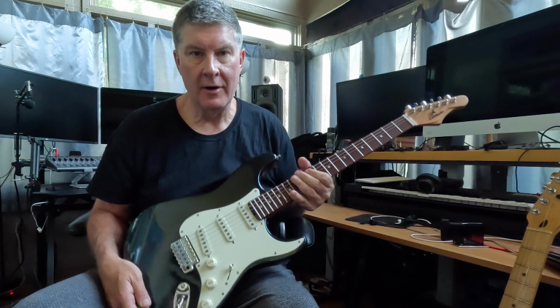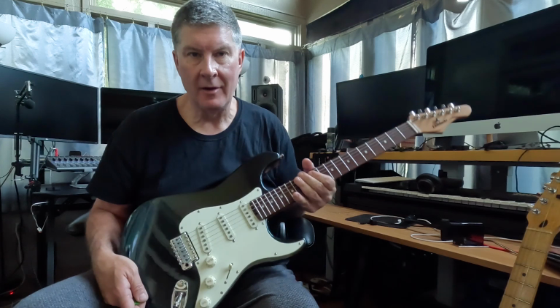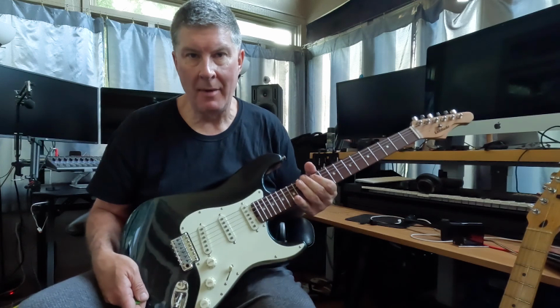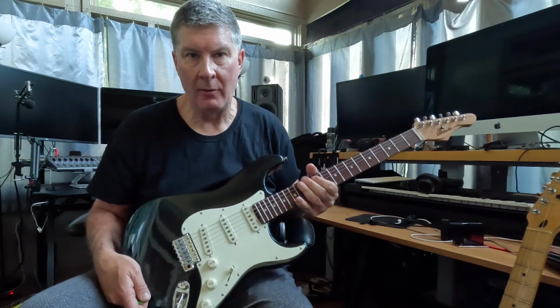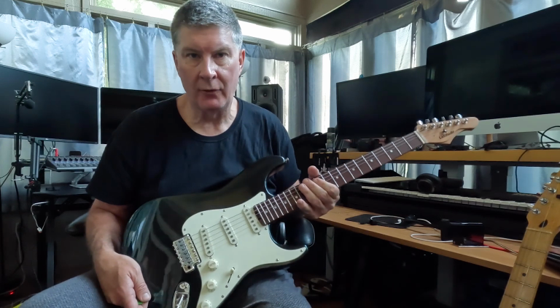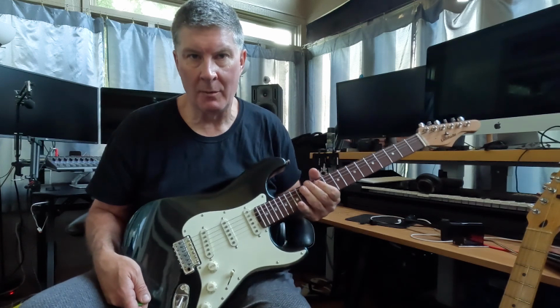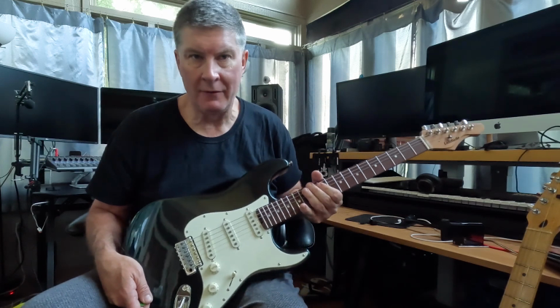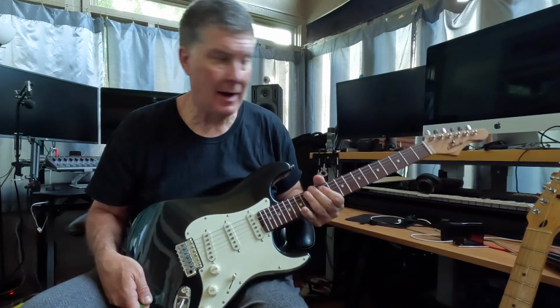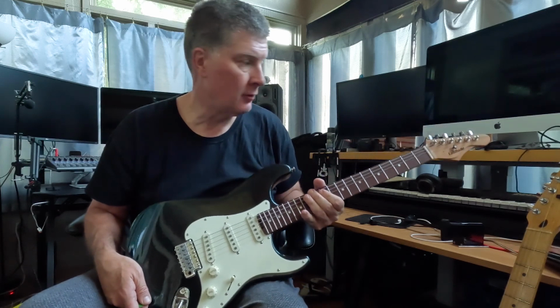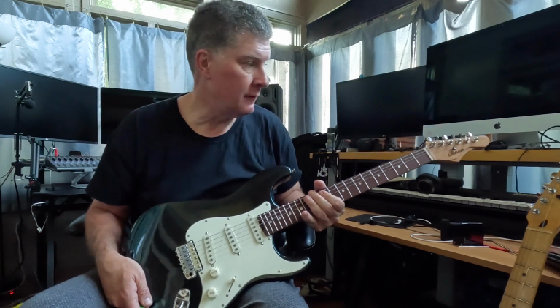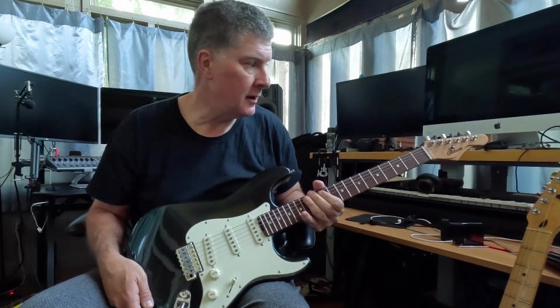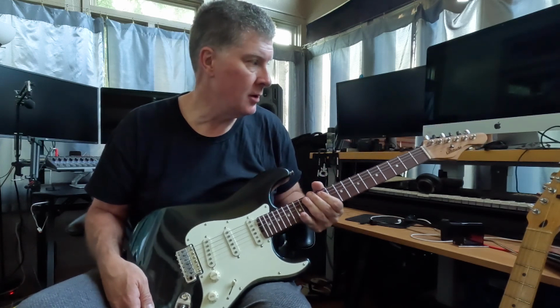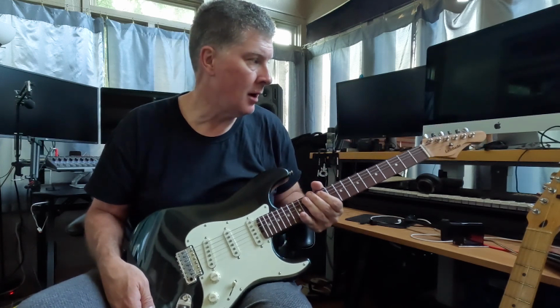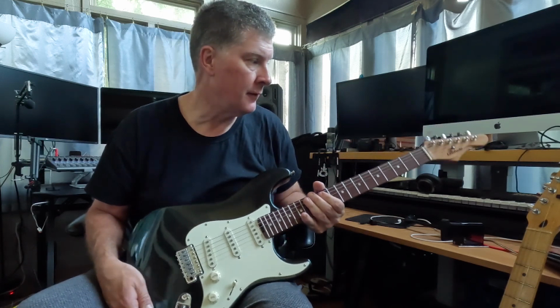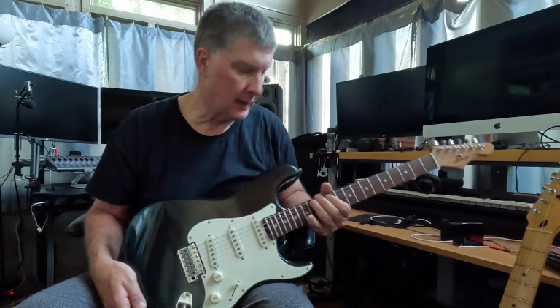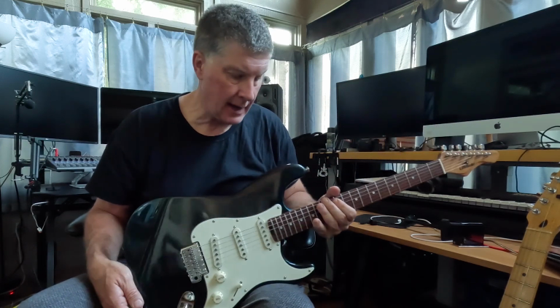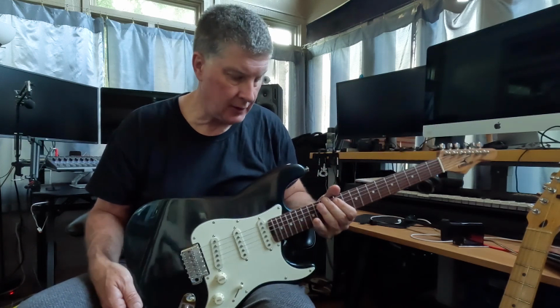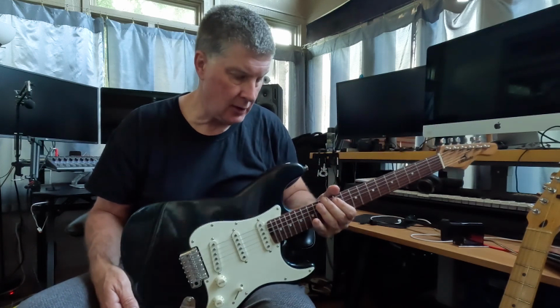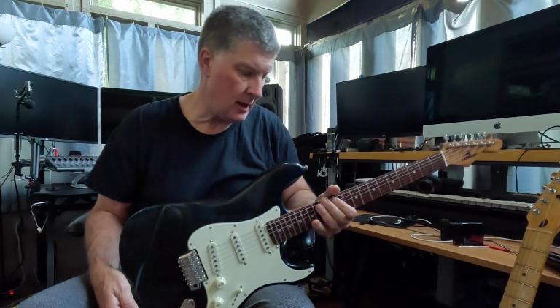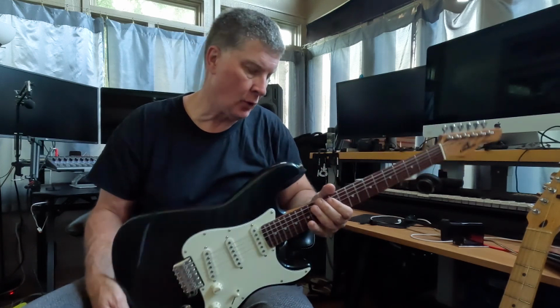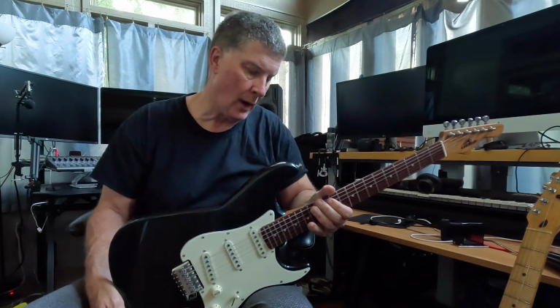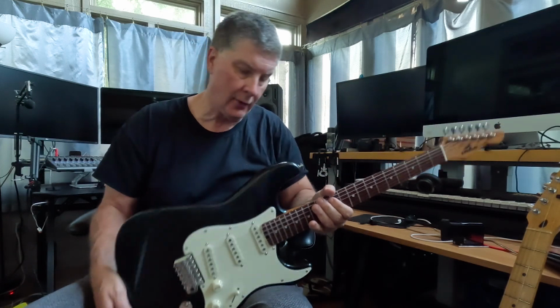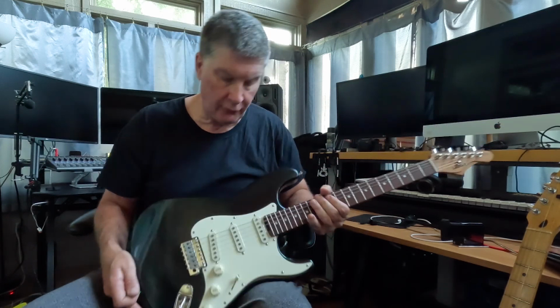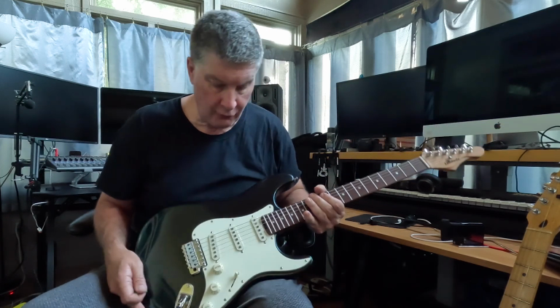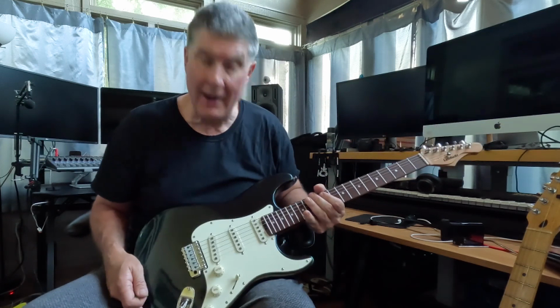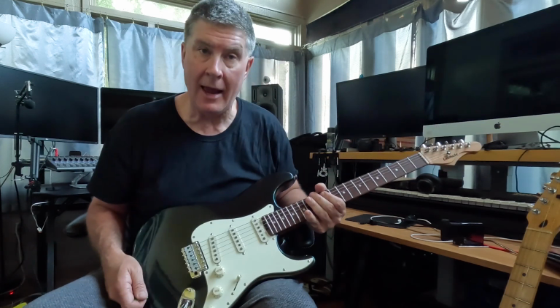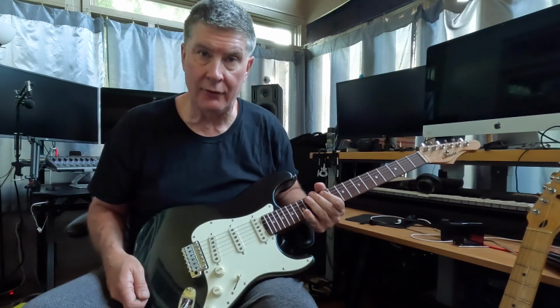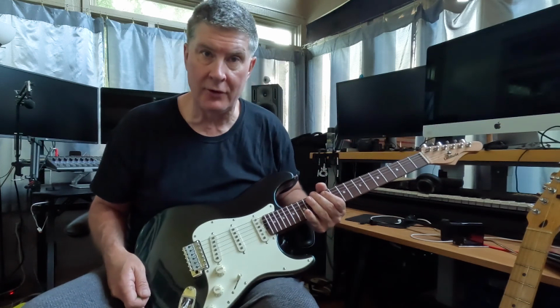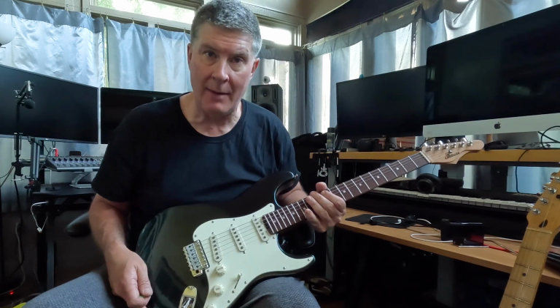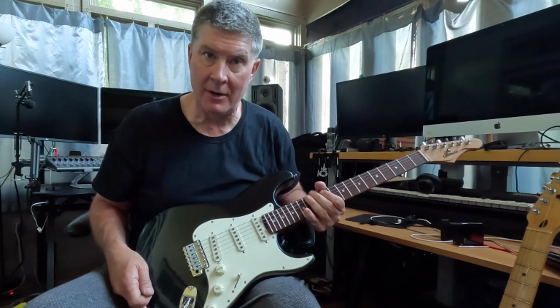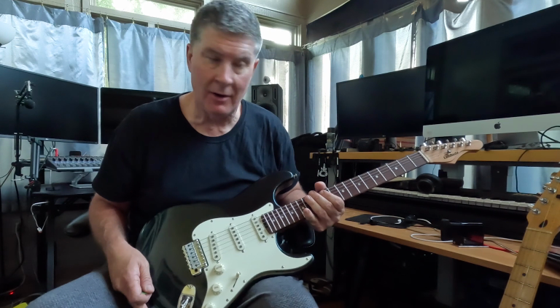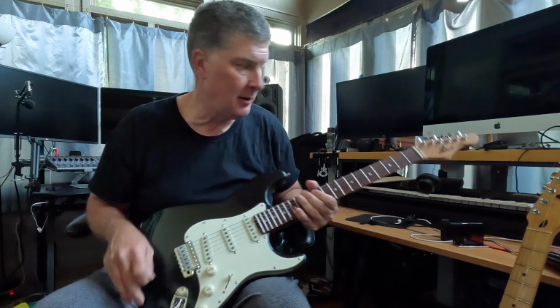Friends, I'm back with my final review of the Latitude Equator Stratocaster-type guitar.